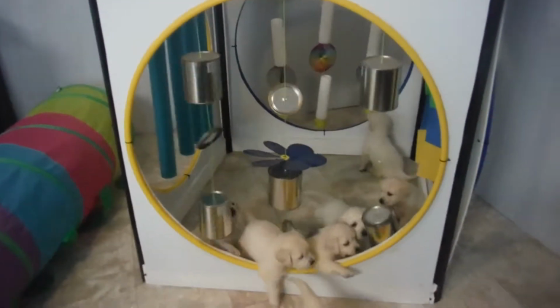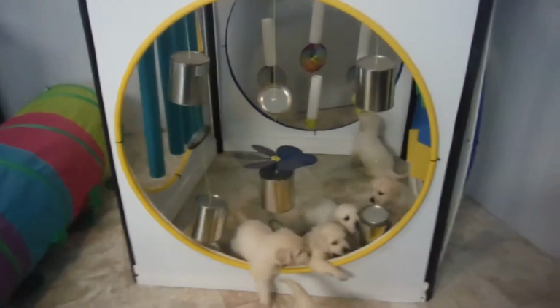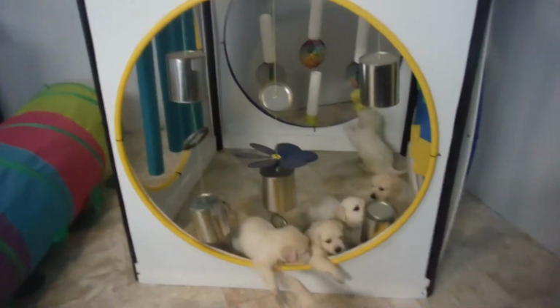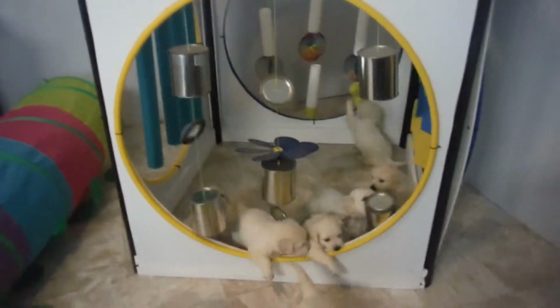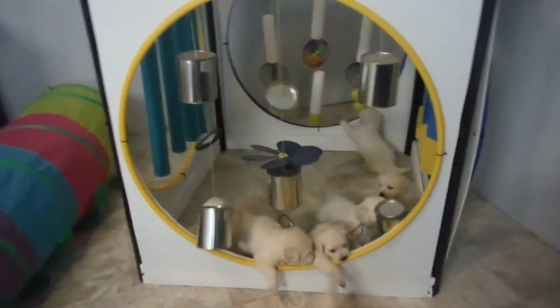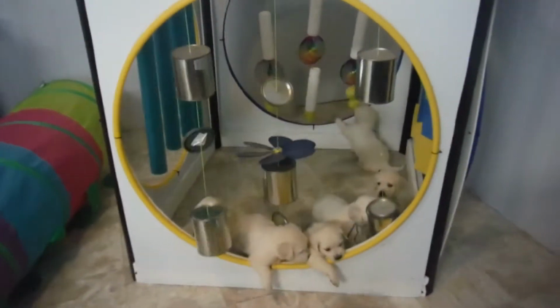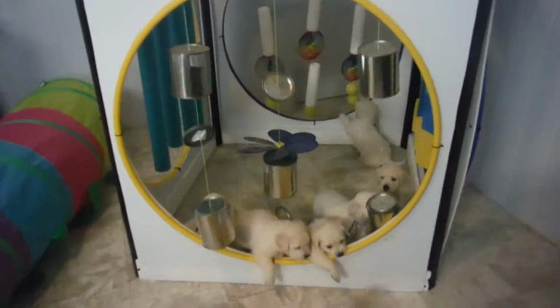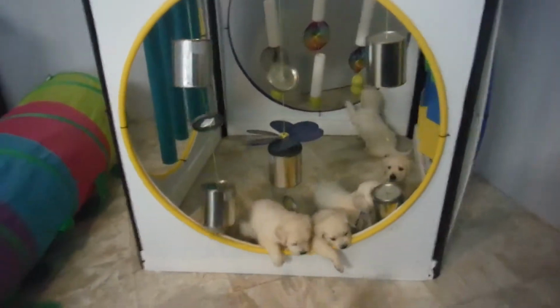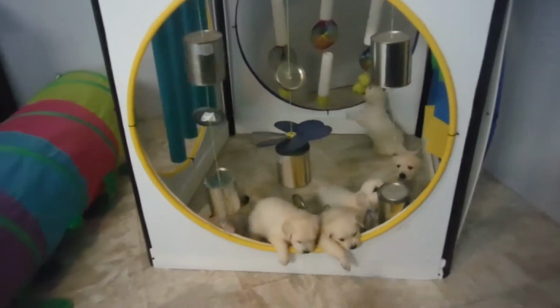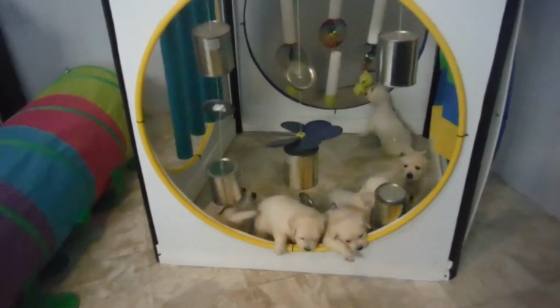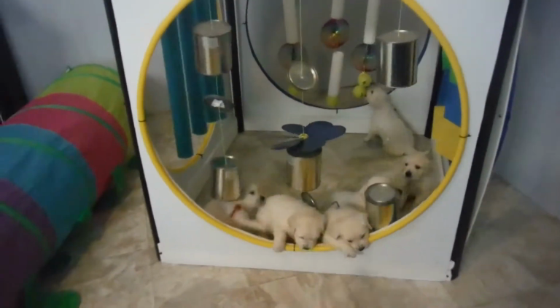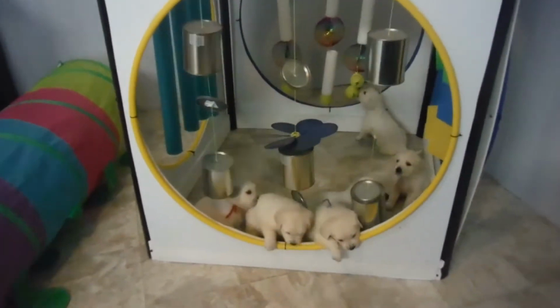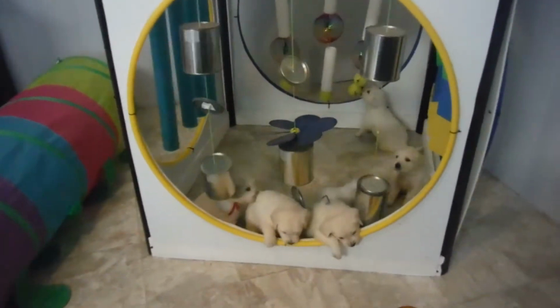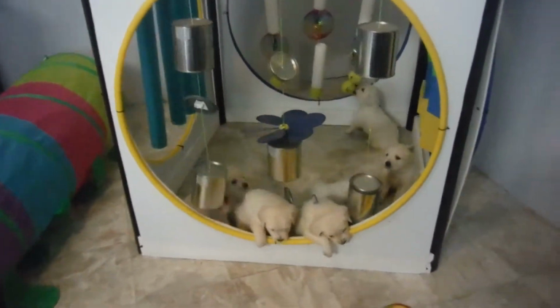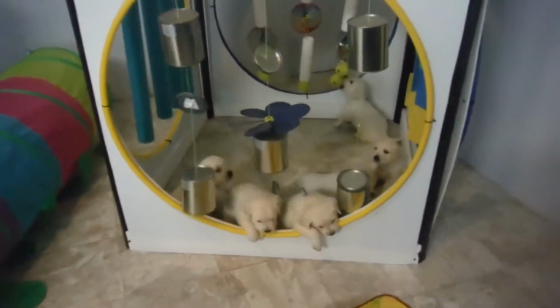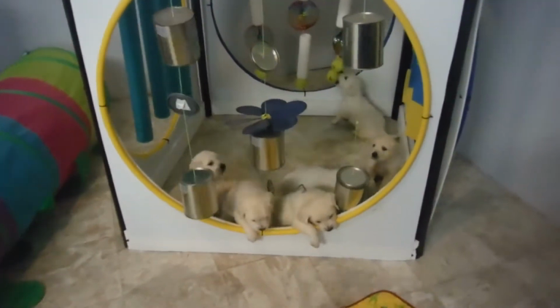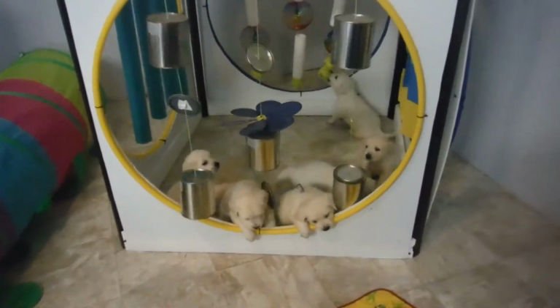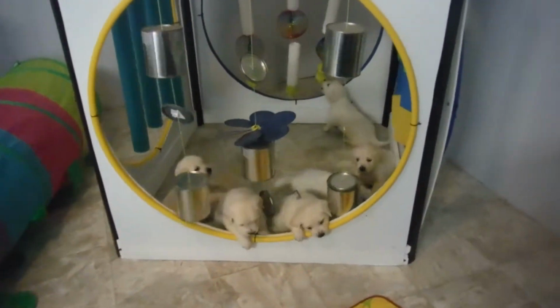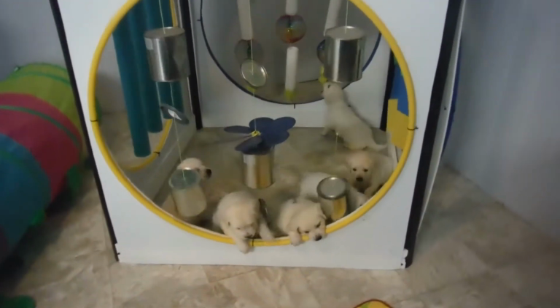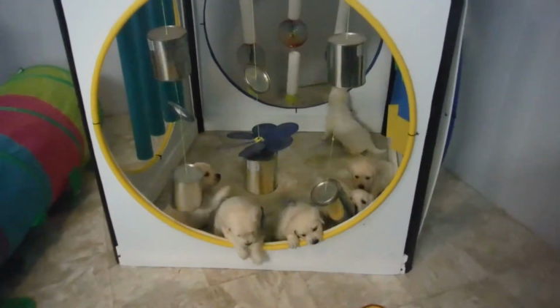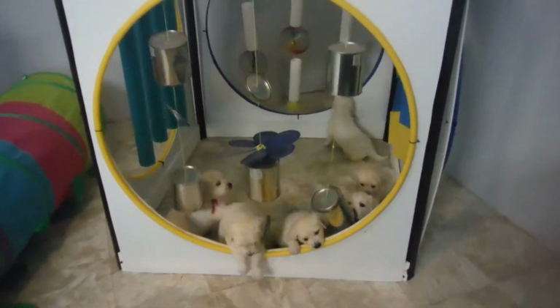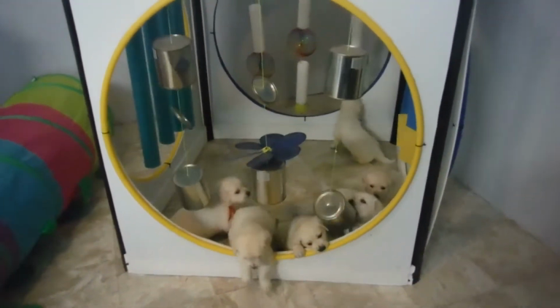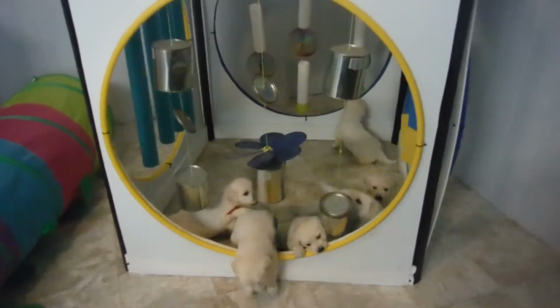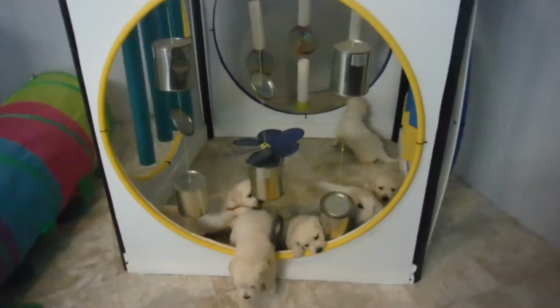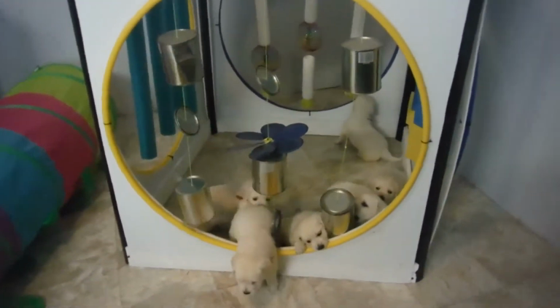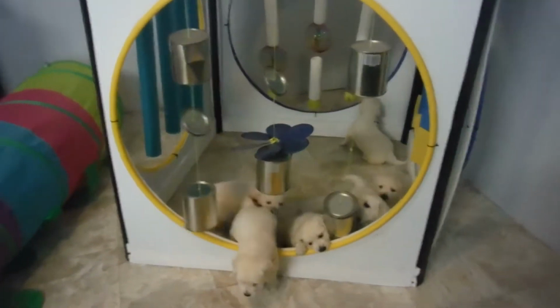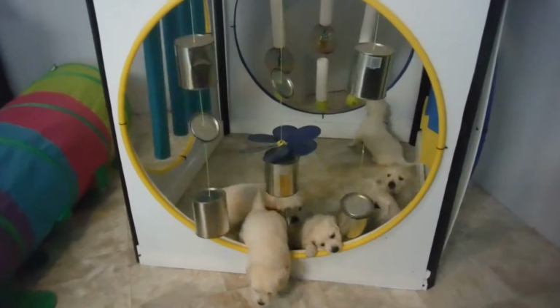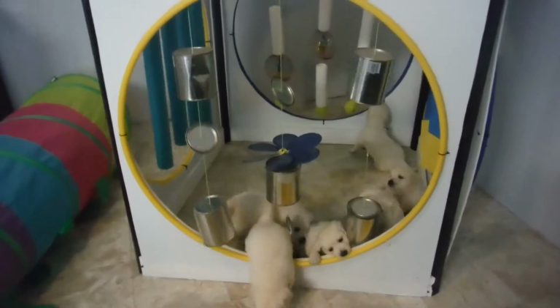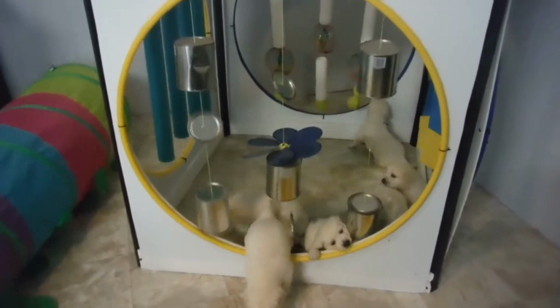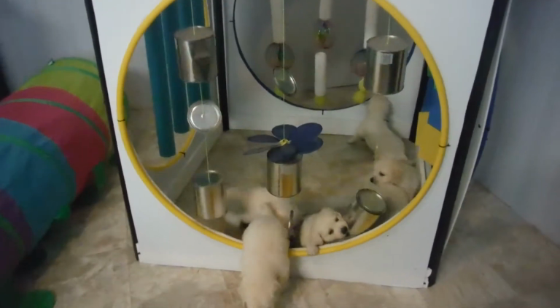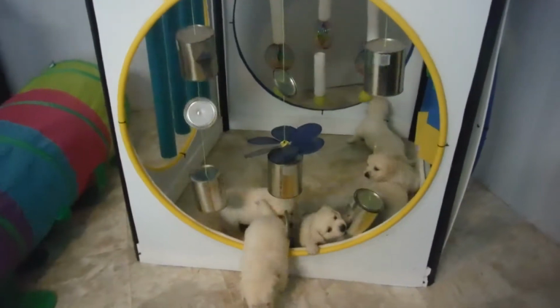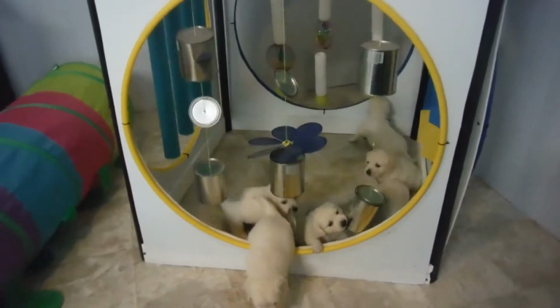Hi, everyone. Welcome to our training at Training Canines here. We've got our puppies today.